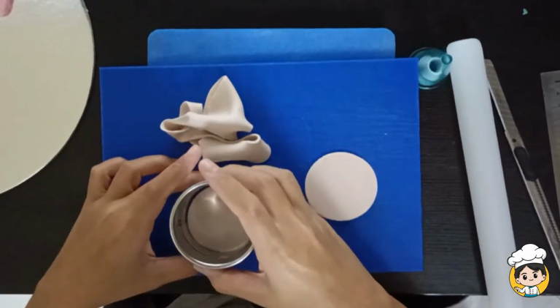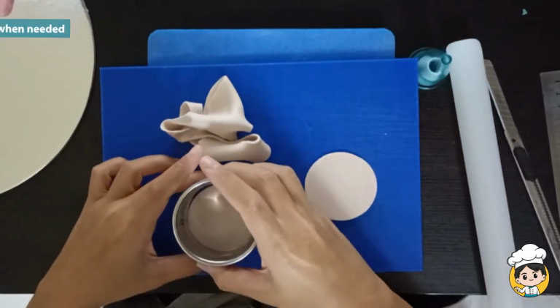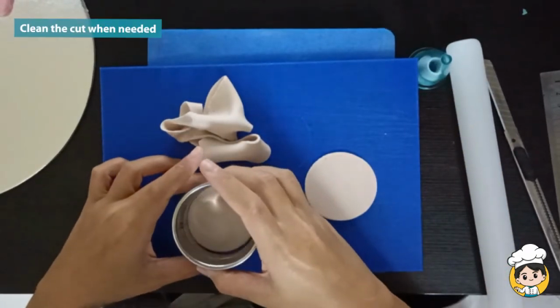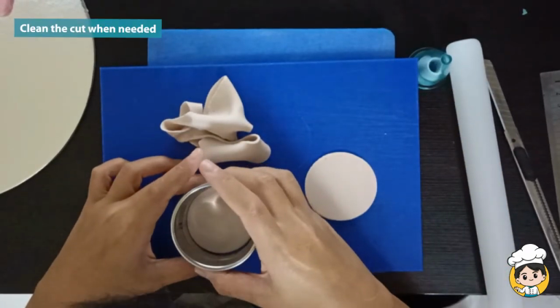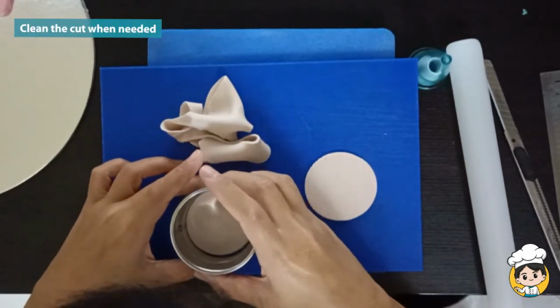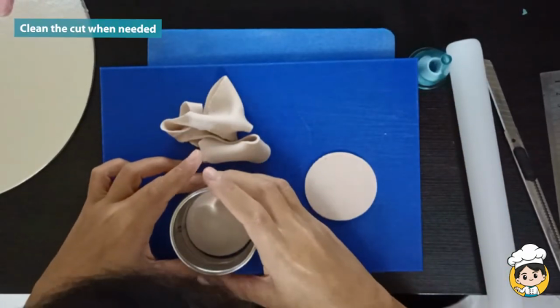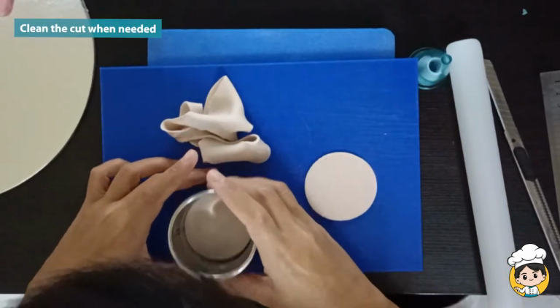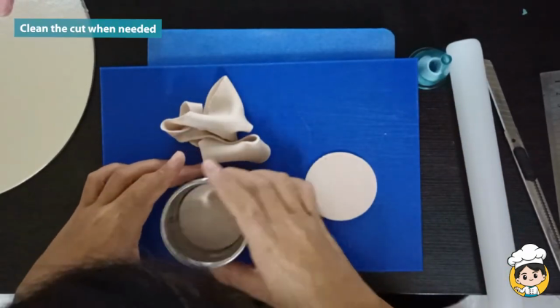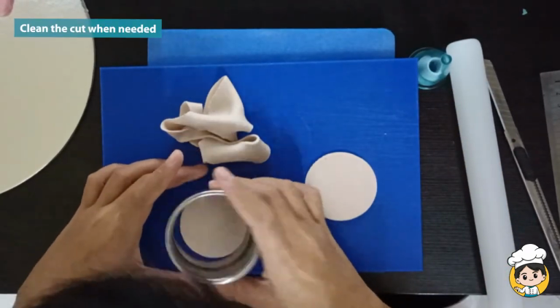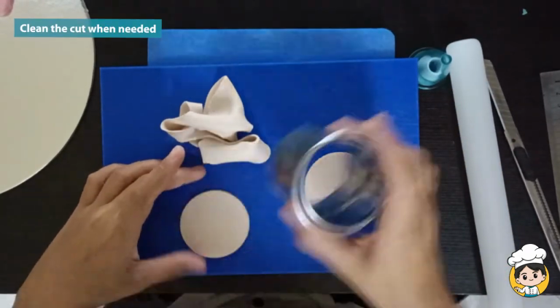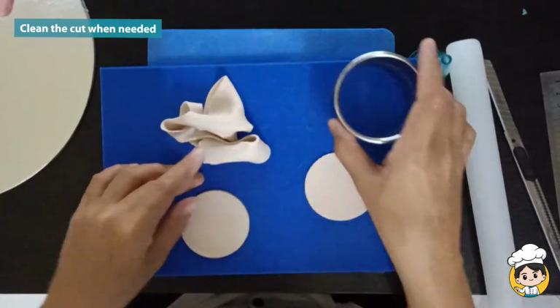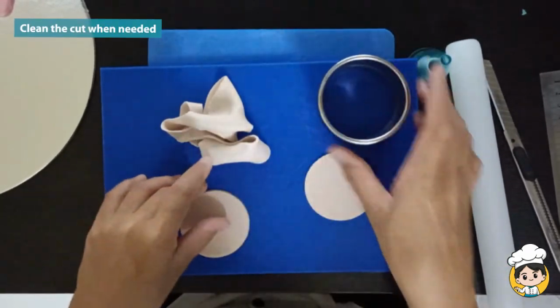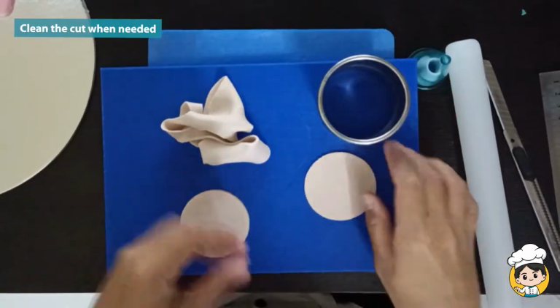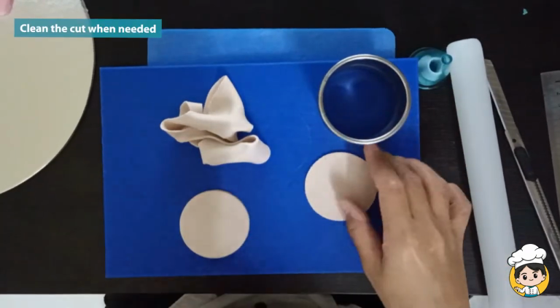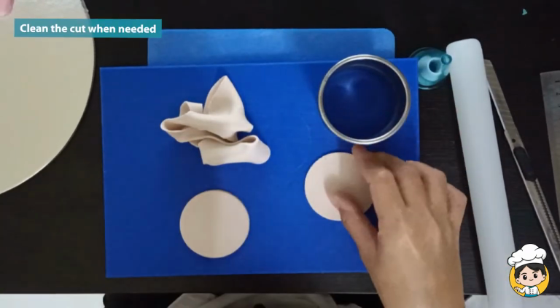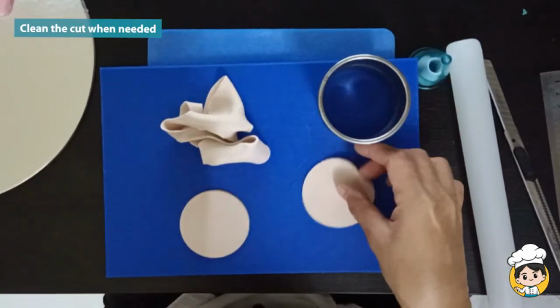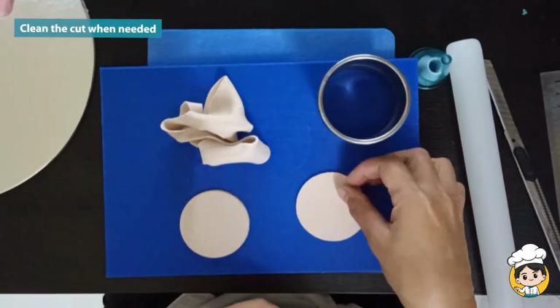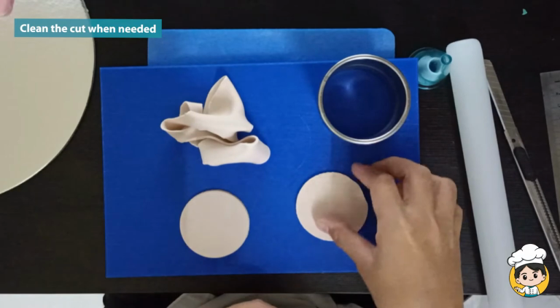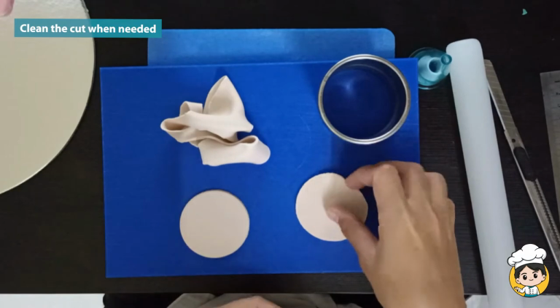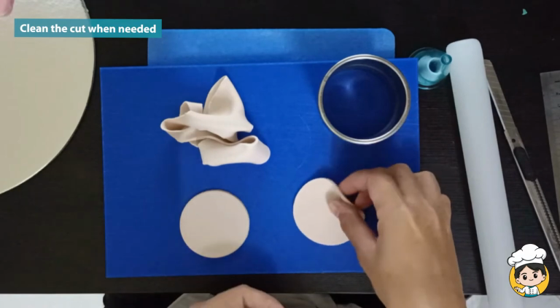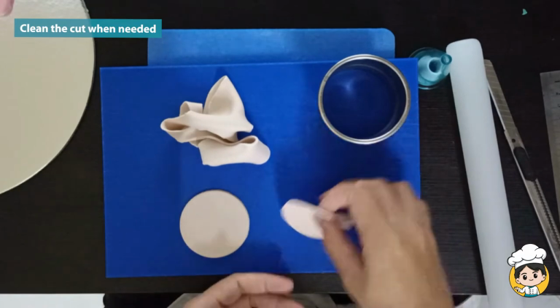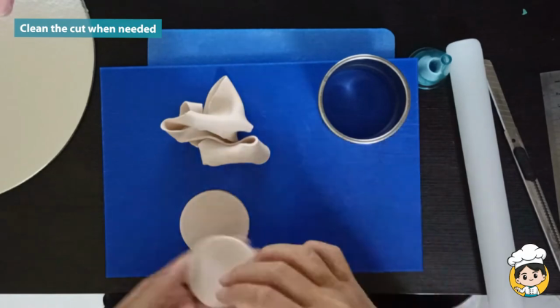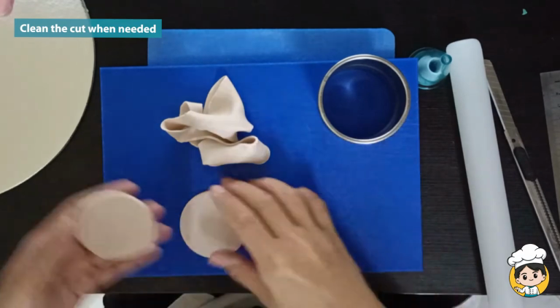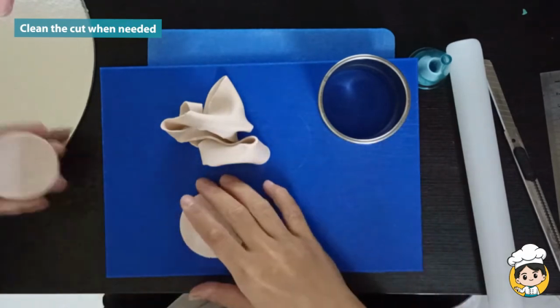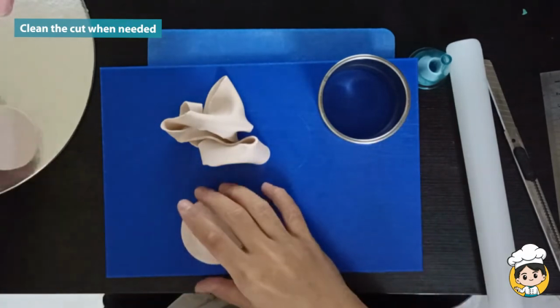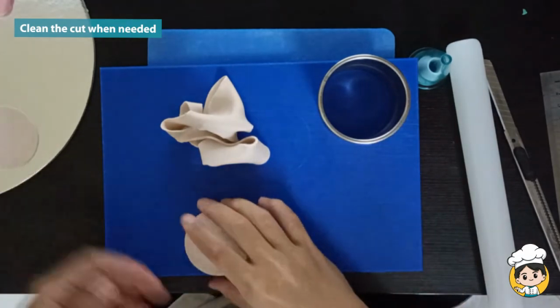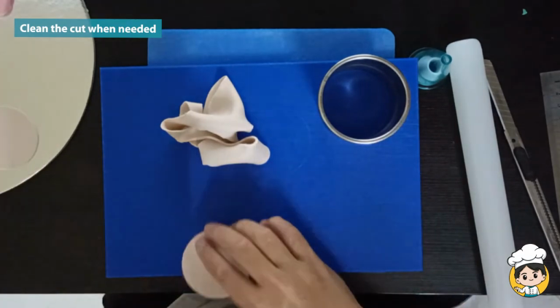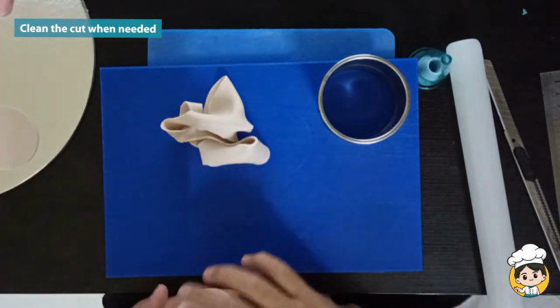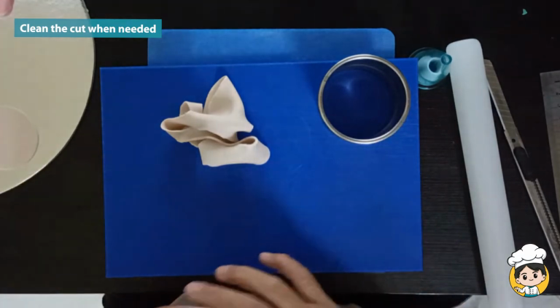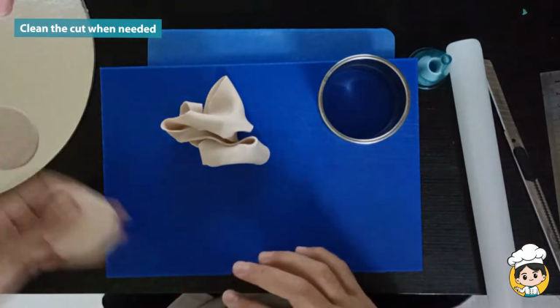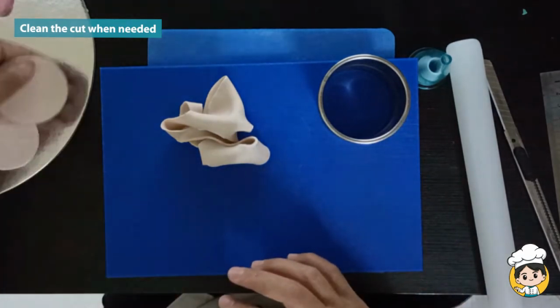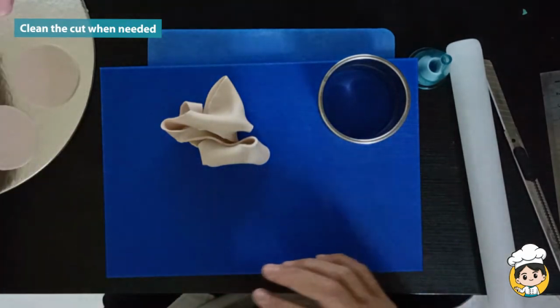You can do this if you think that you have to smoothen off the edges. And then set it aside.